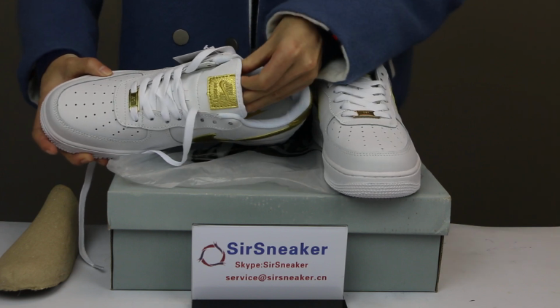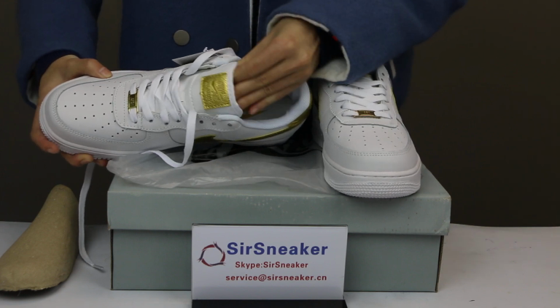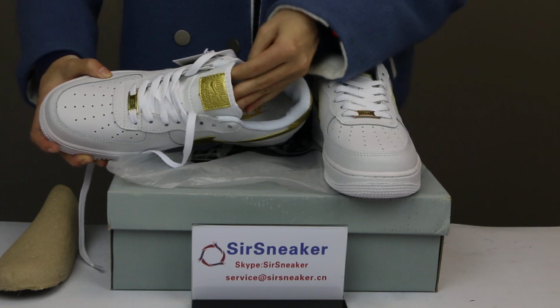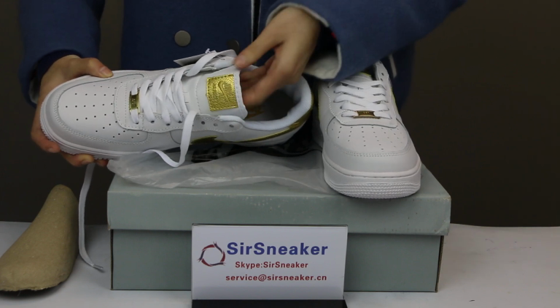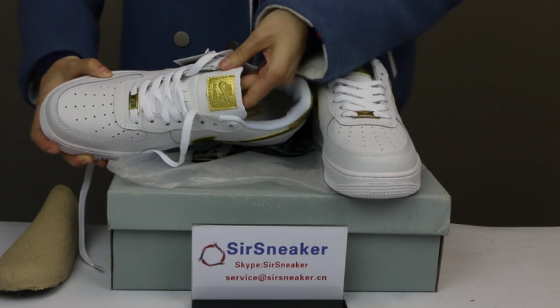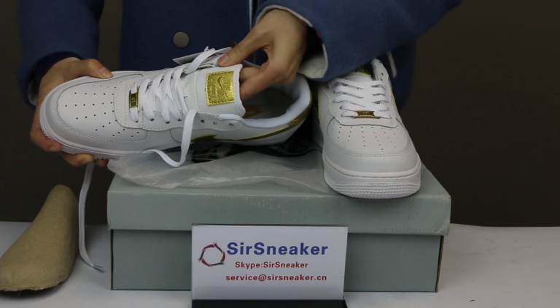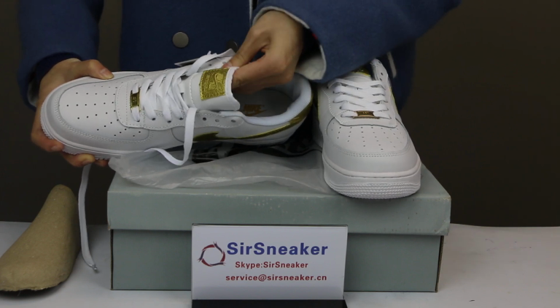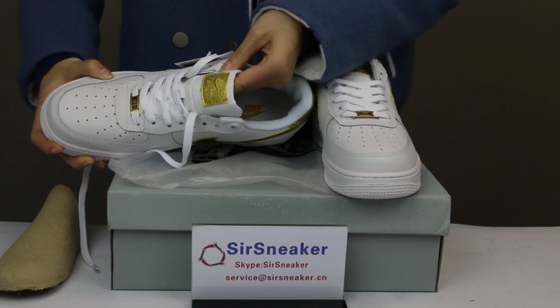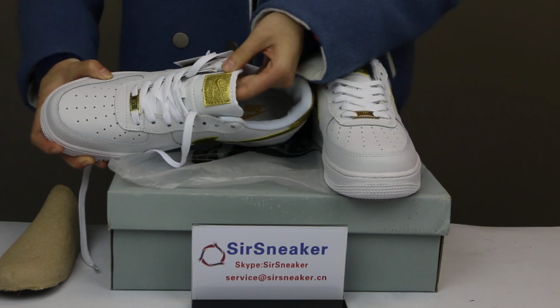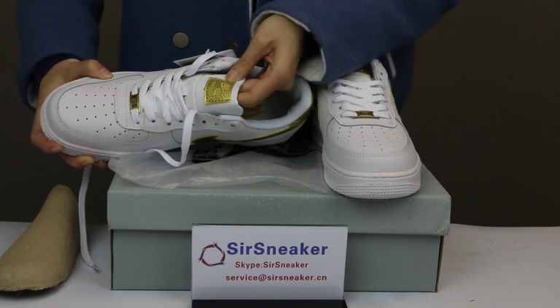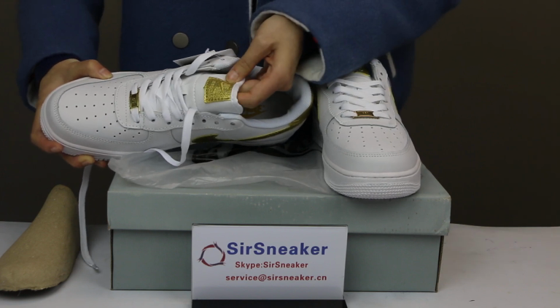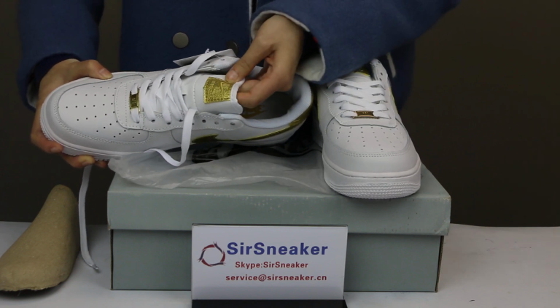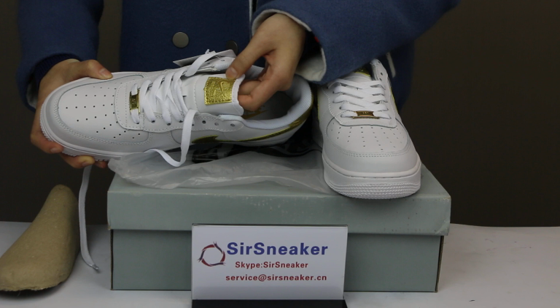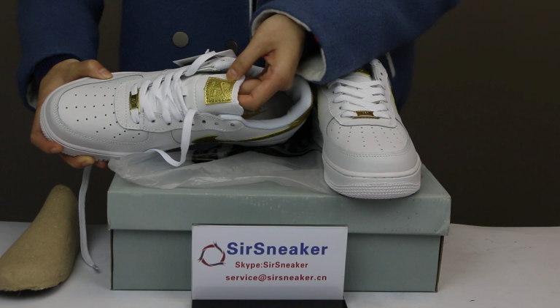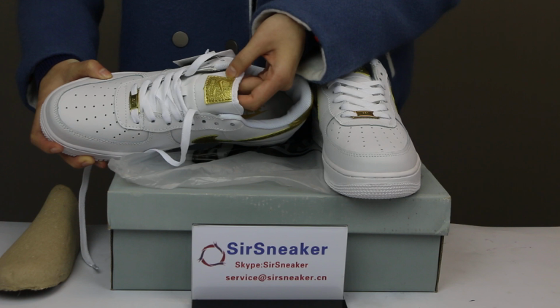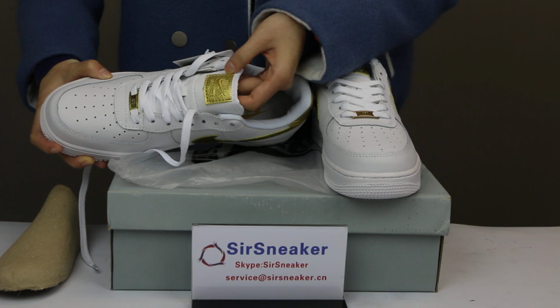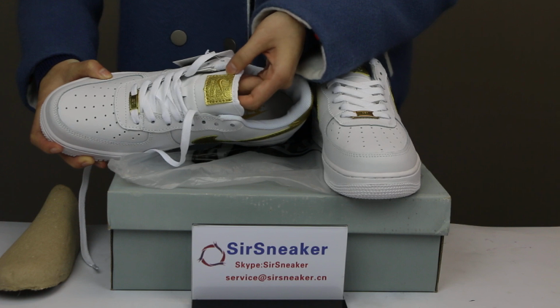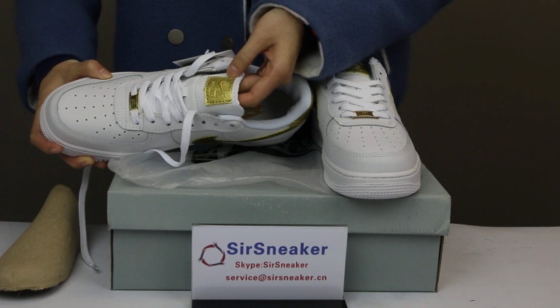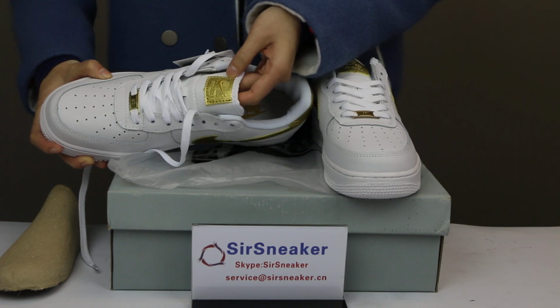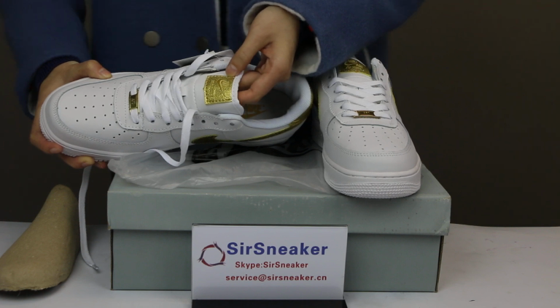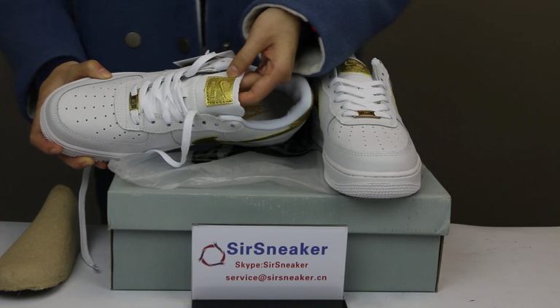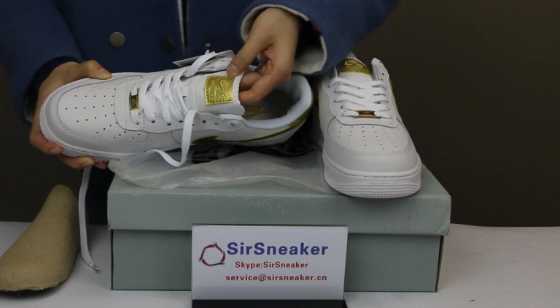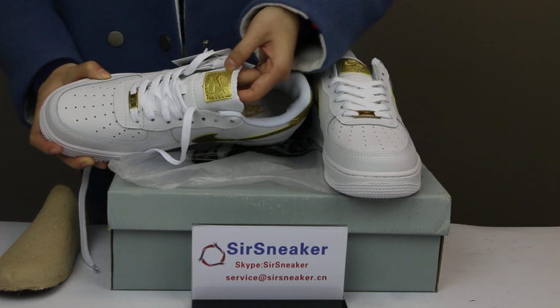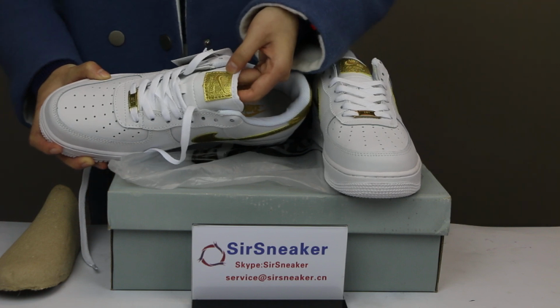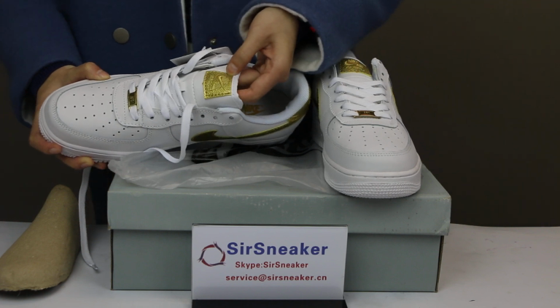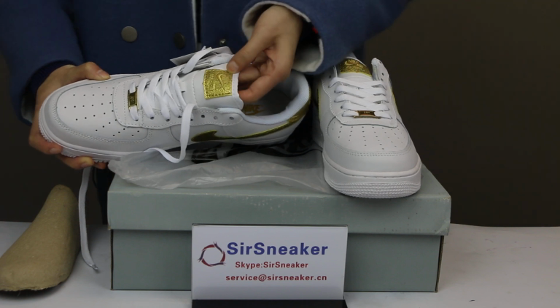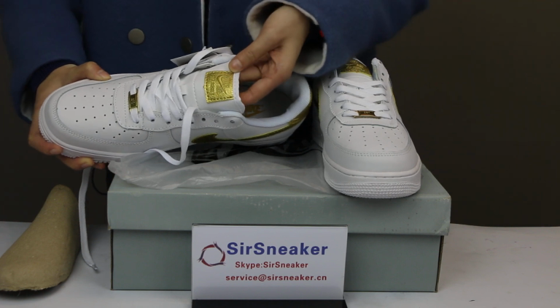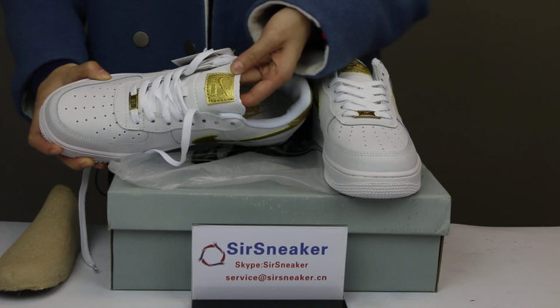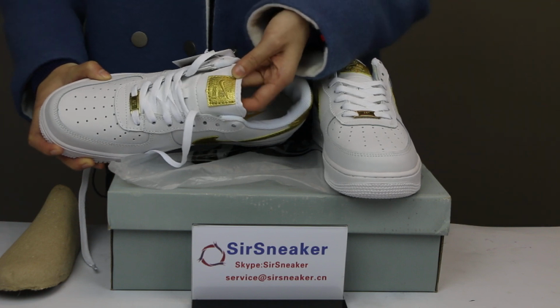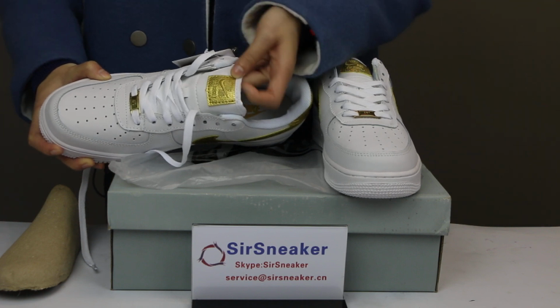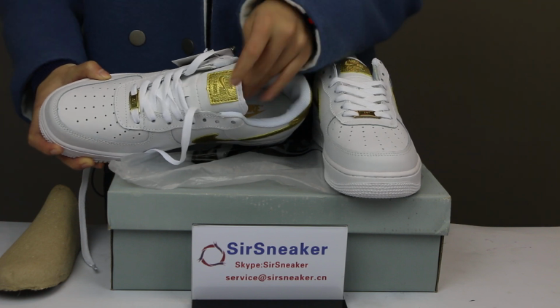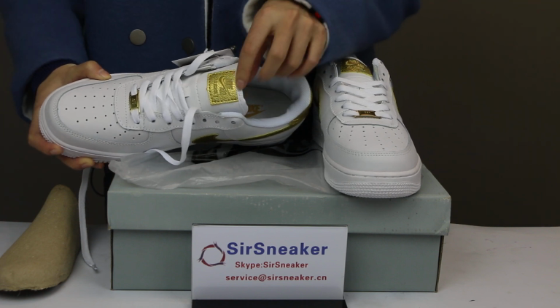The shoelace is leather material with gold patchwork and a Nike swoosh.